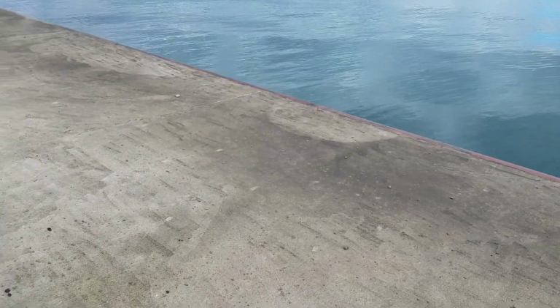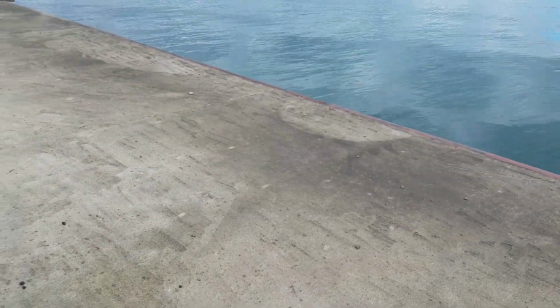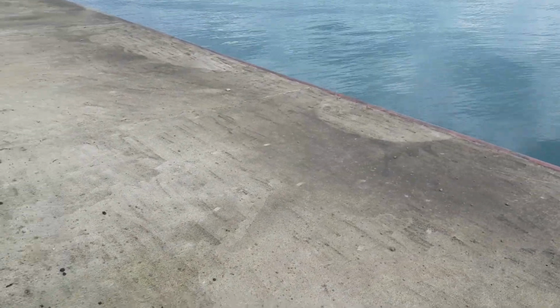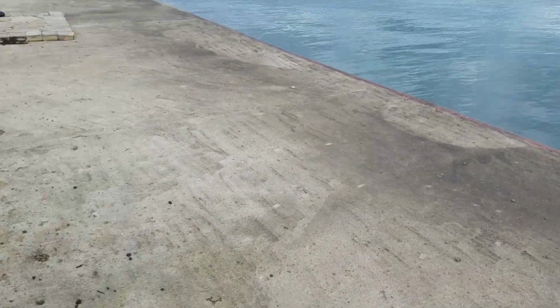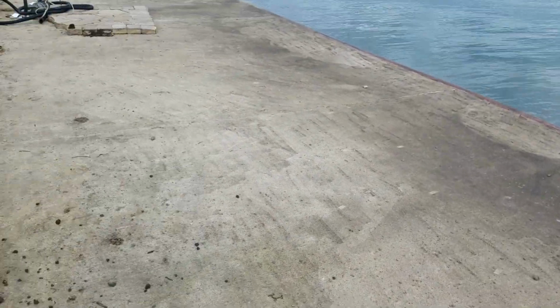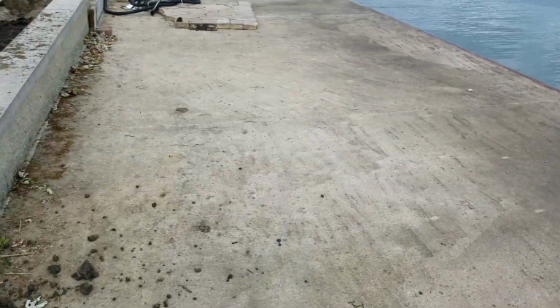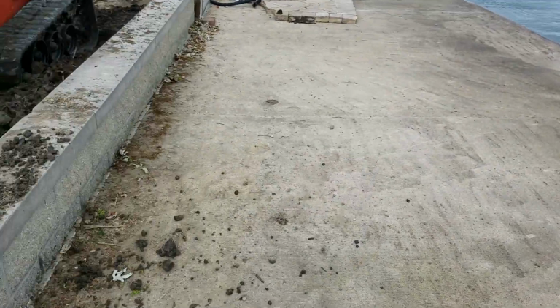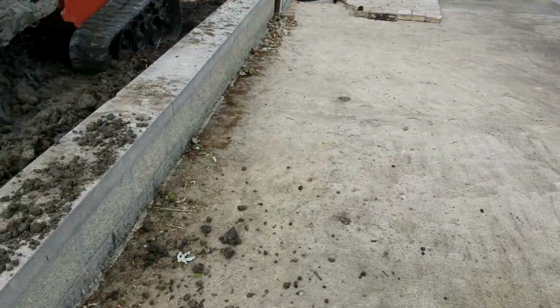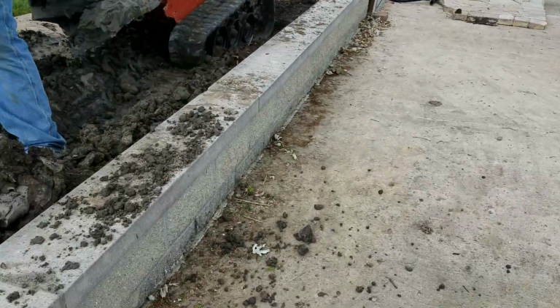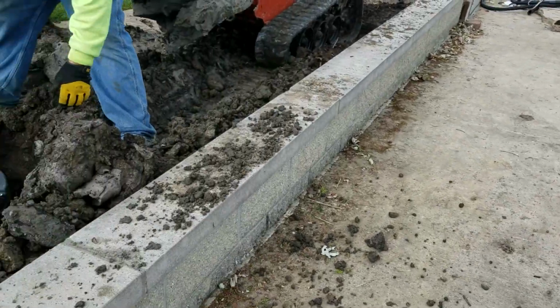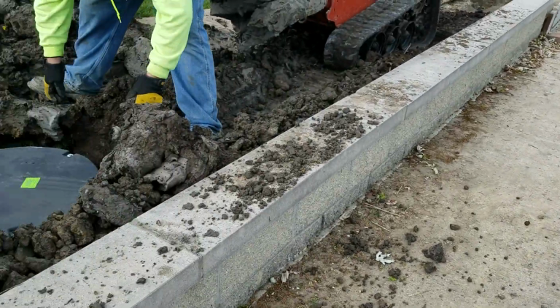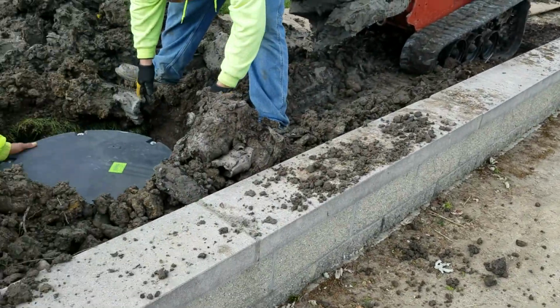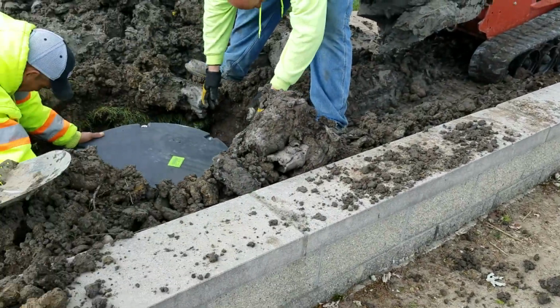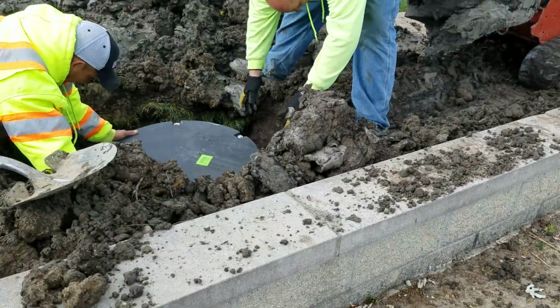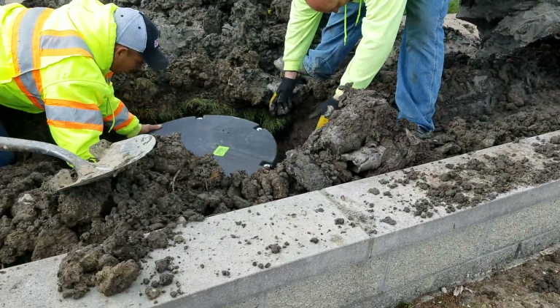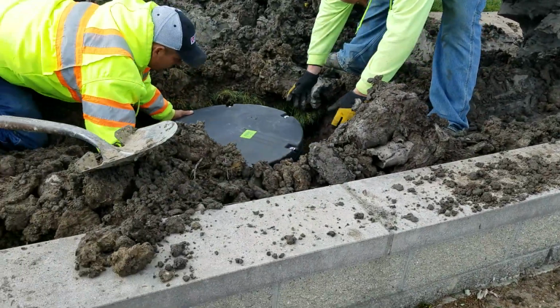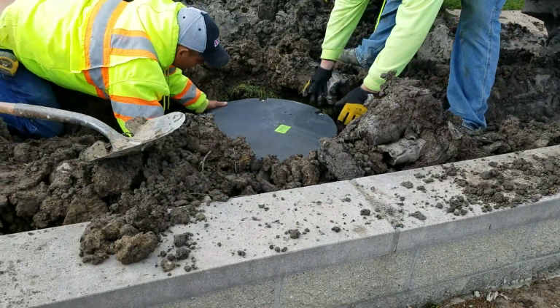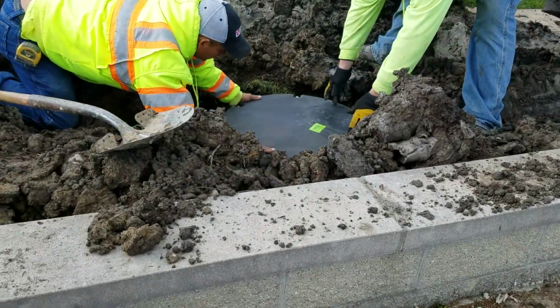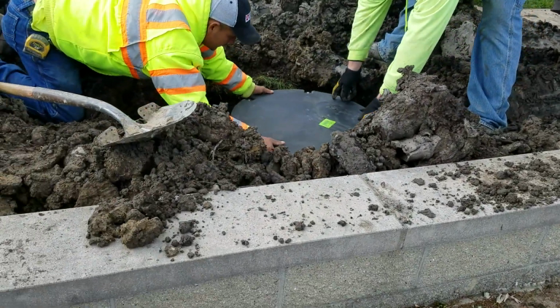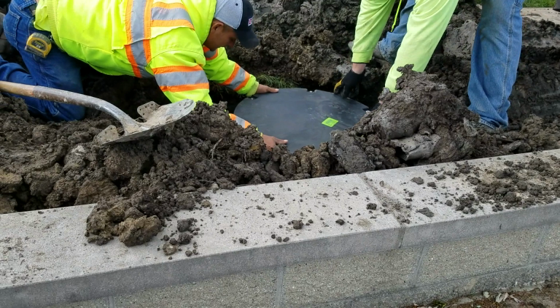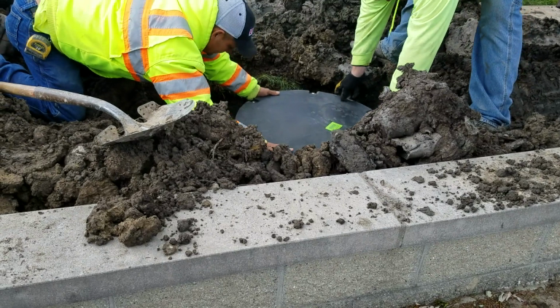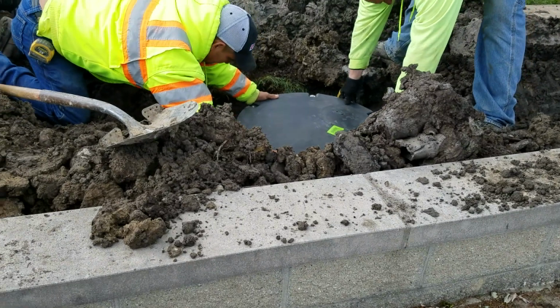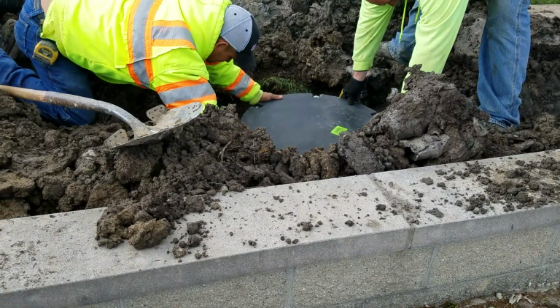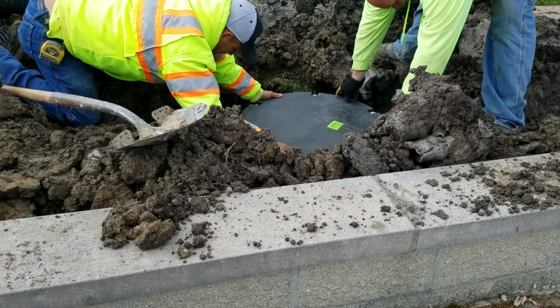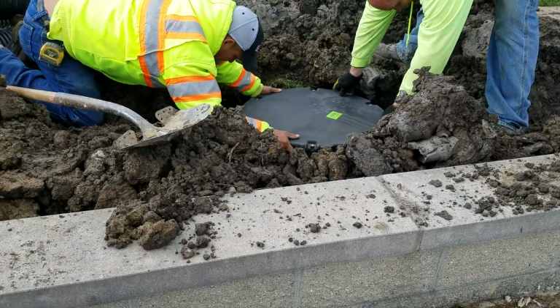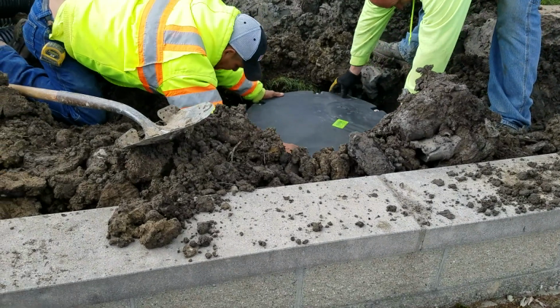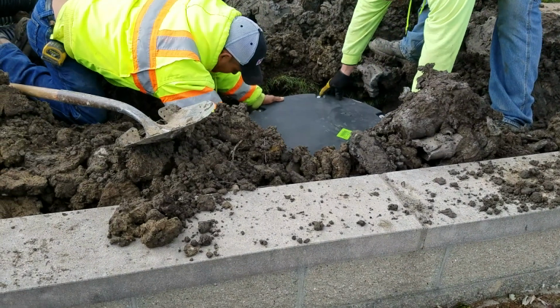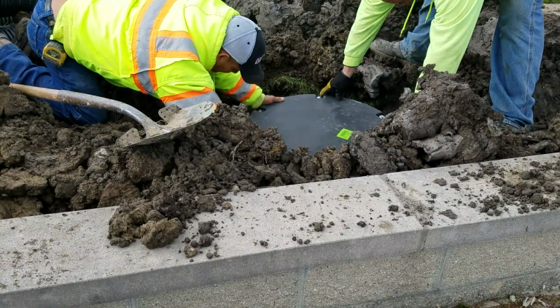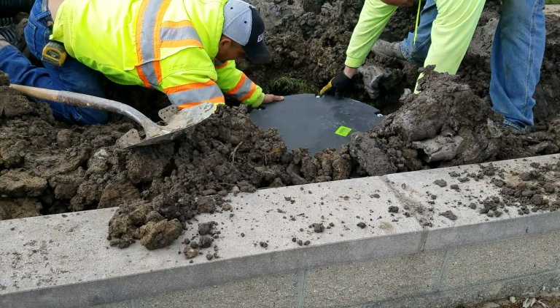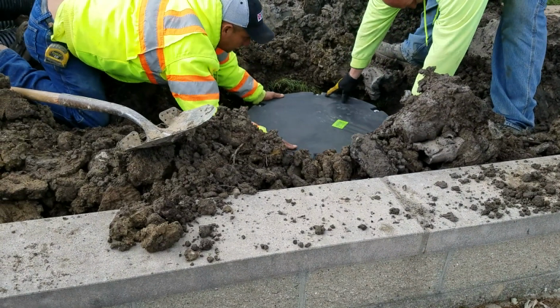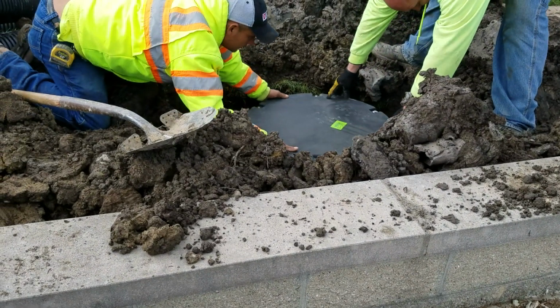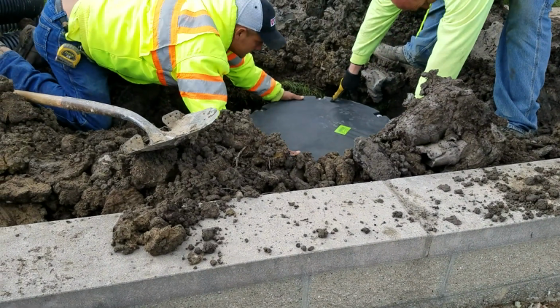The water will just run right off this. This is for lawn chairs and sunbathing.